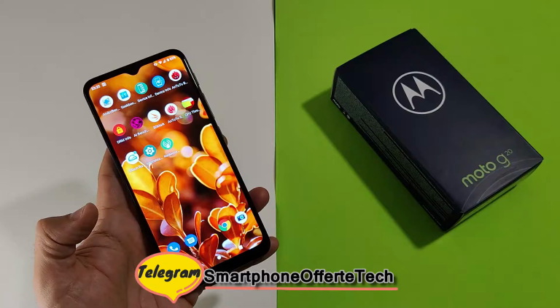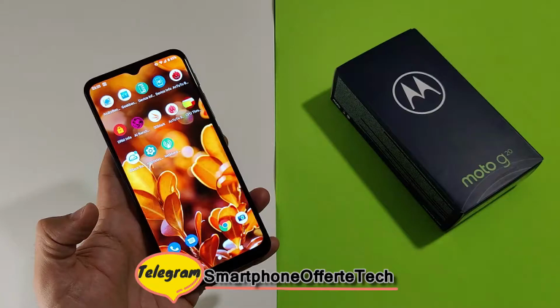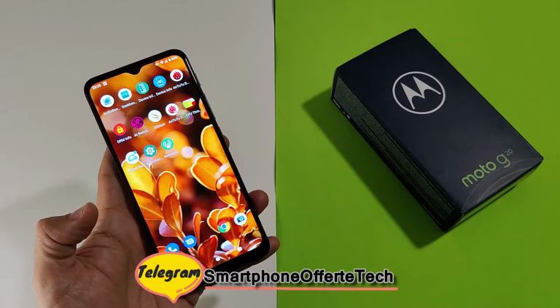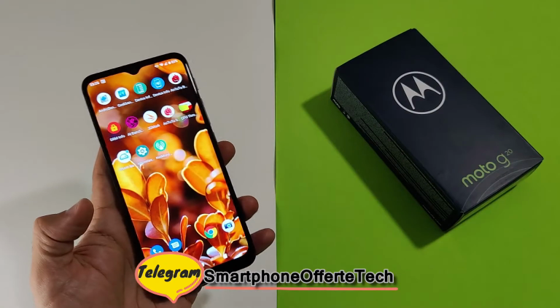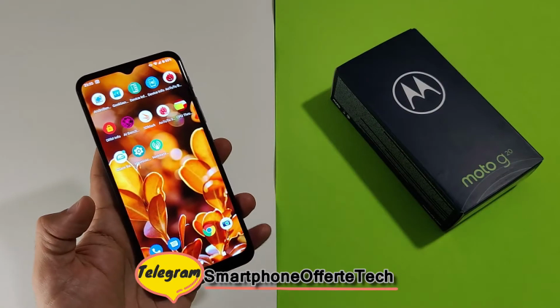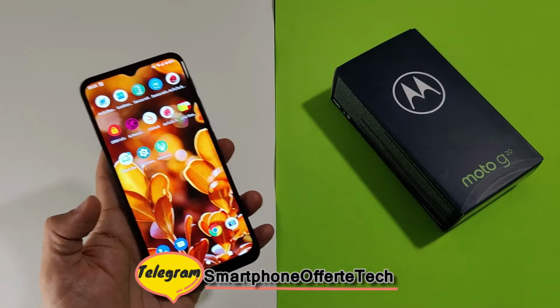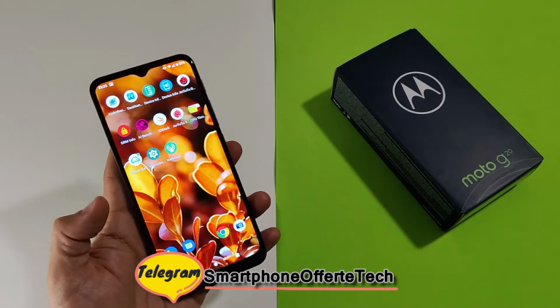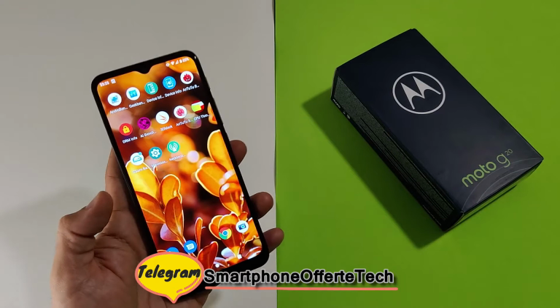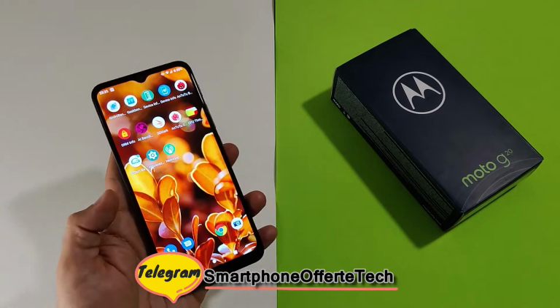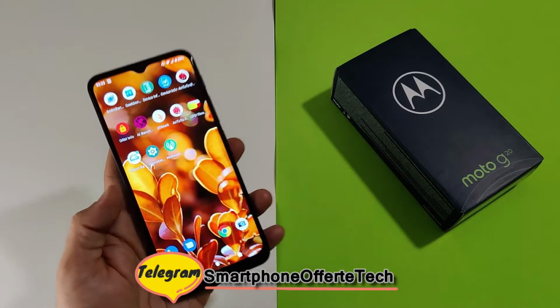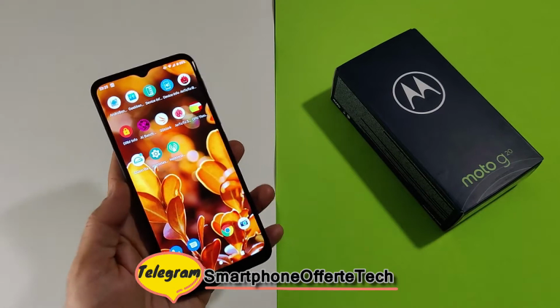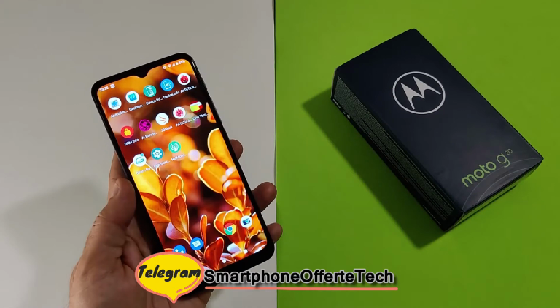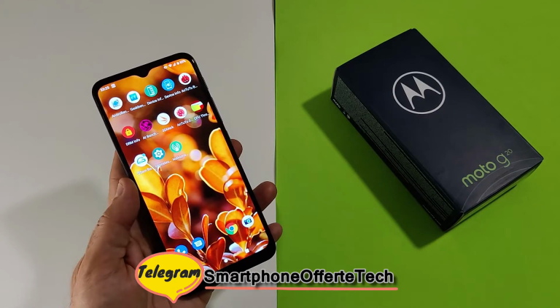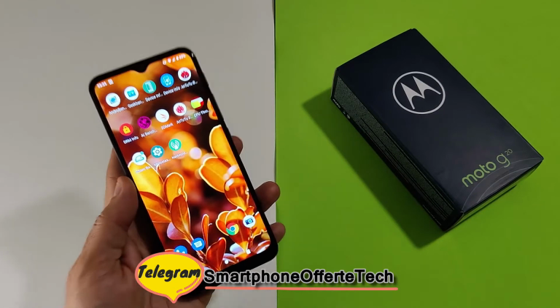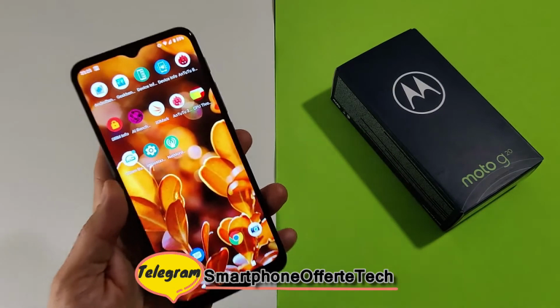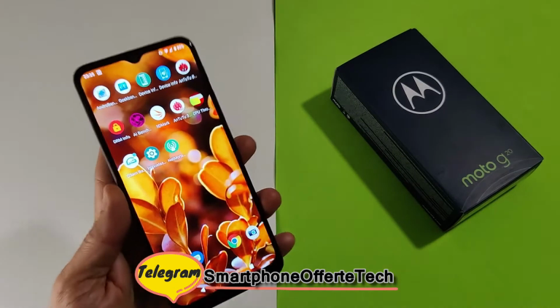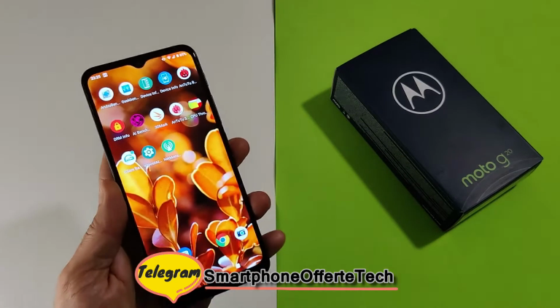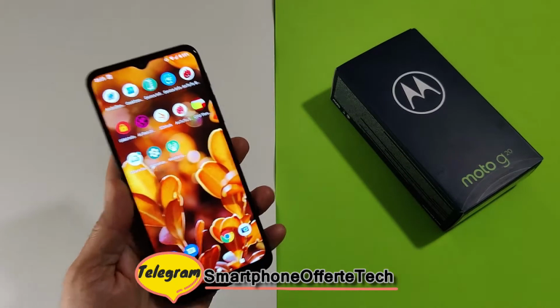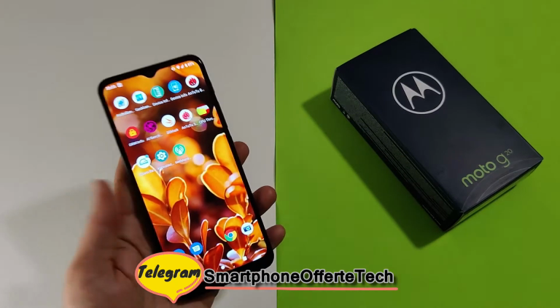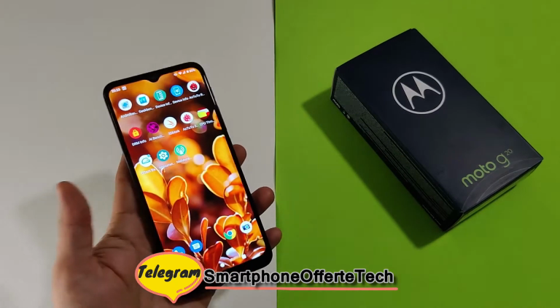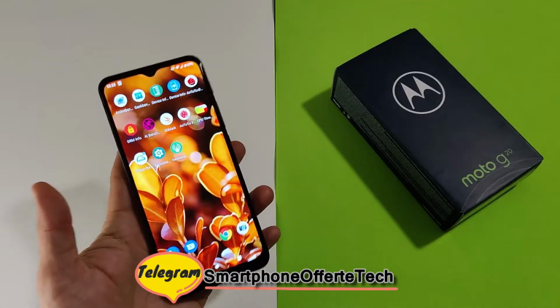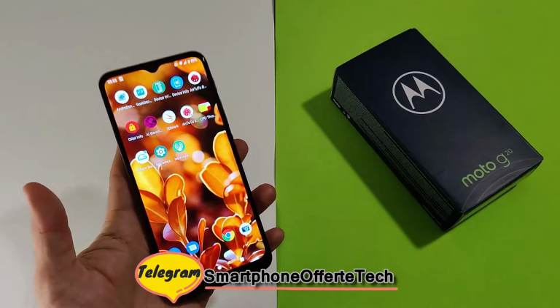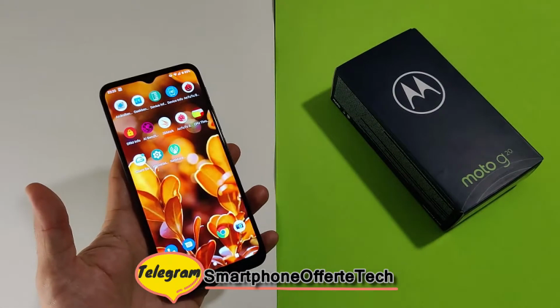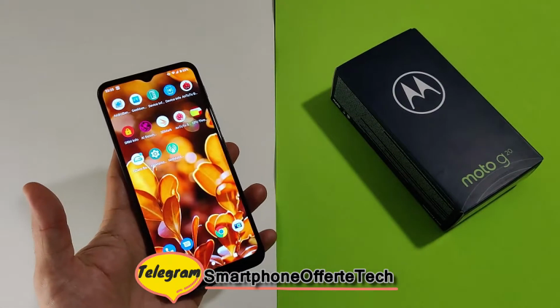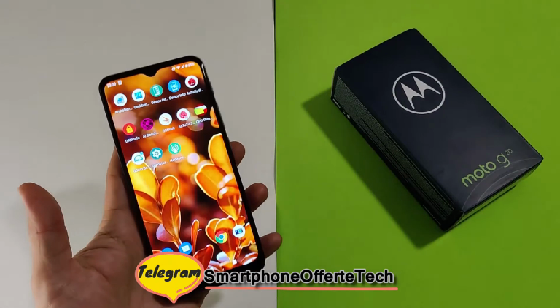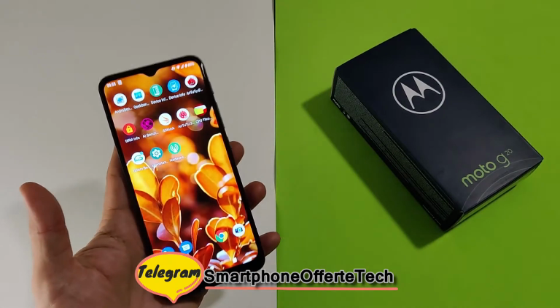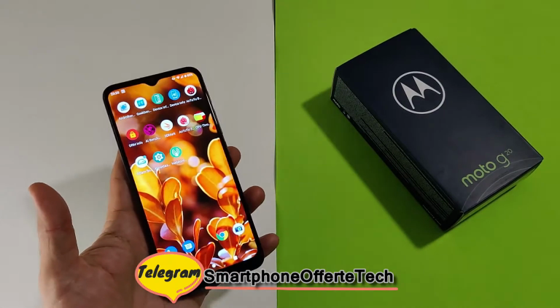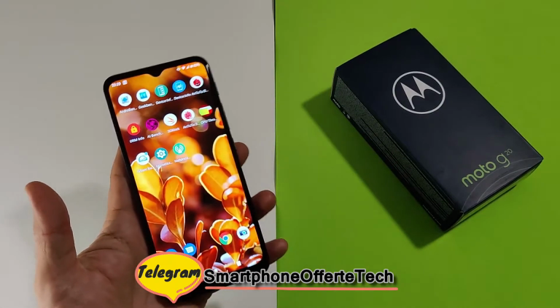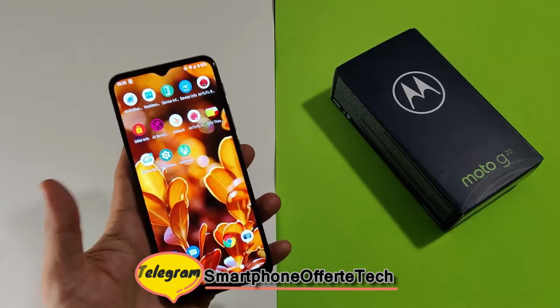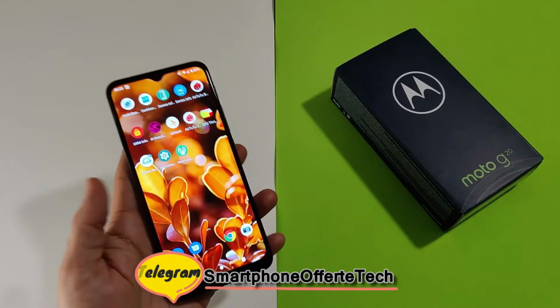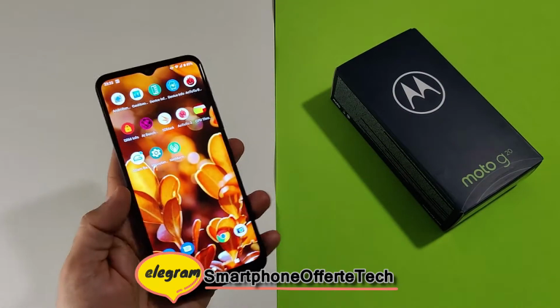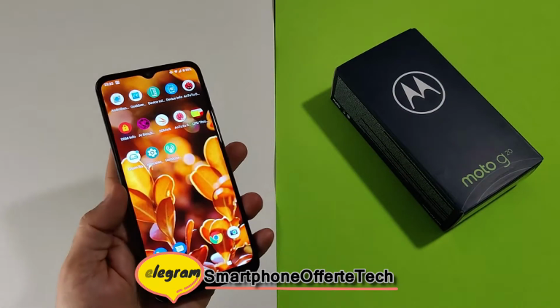Hello friends, welcome to Max Essenzioni. Today we are going to see a Motorola Moto G20.